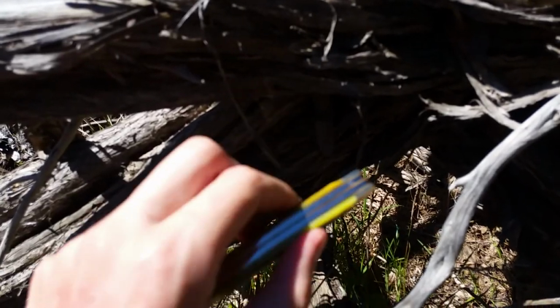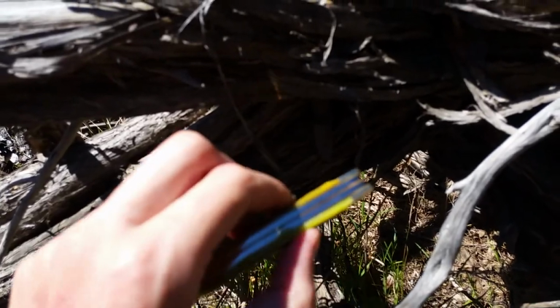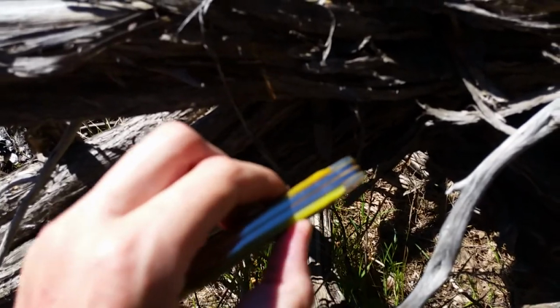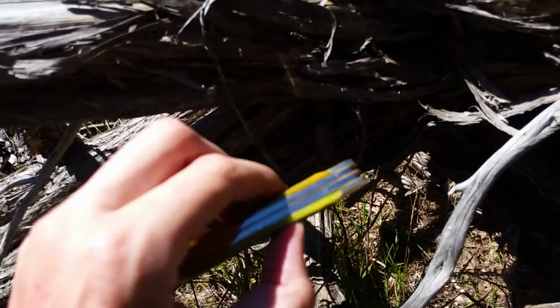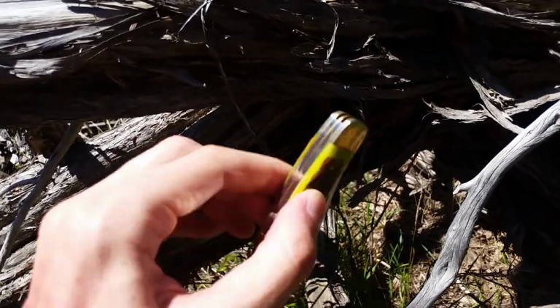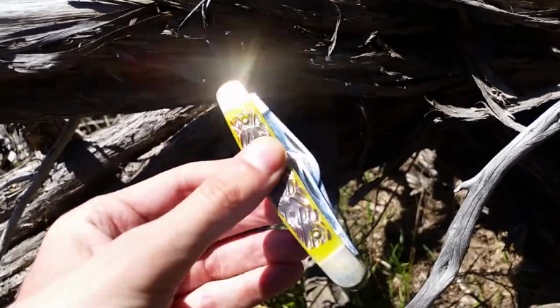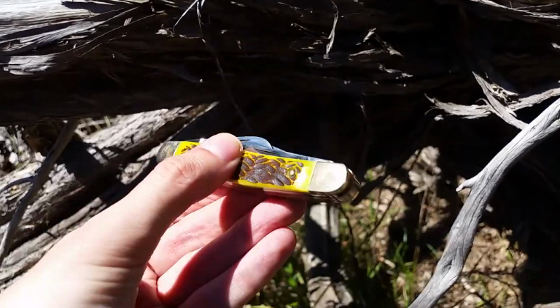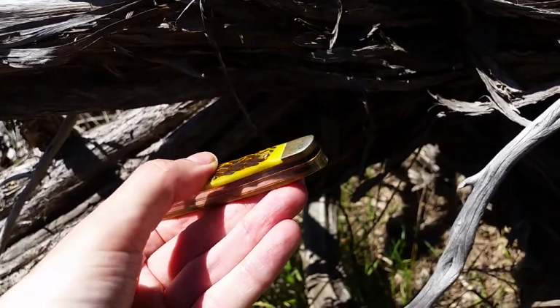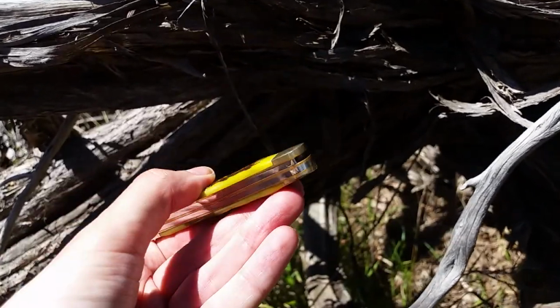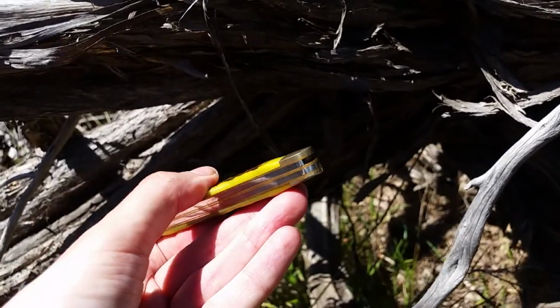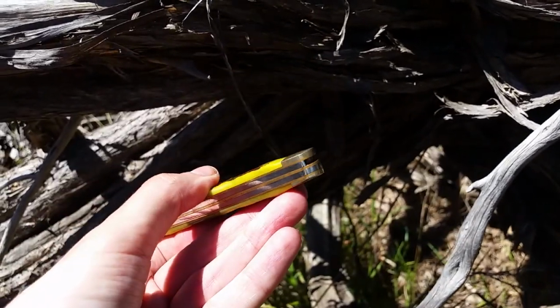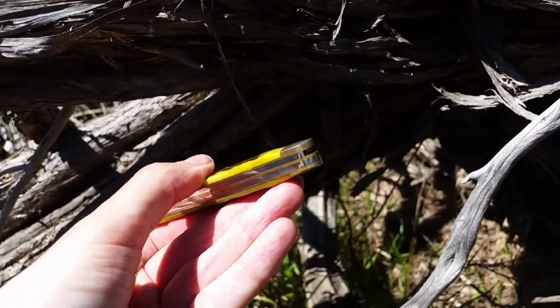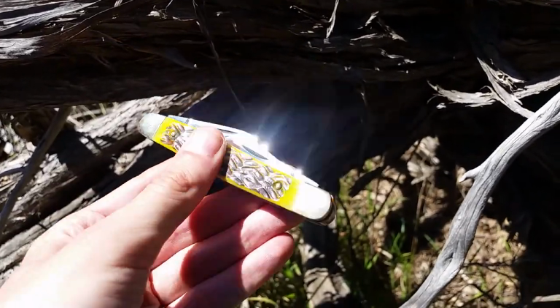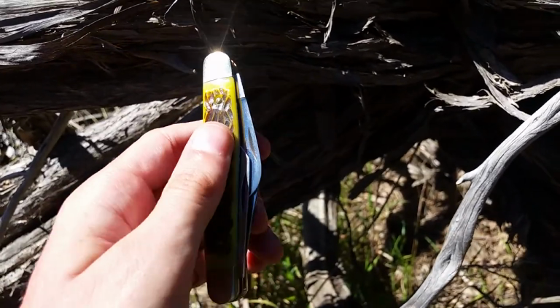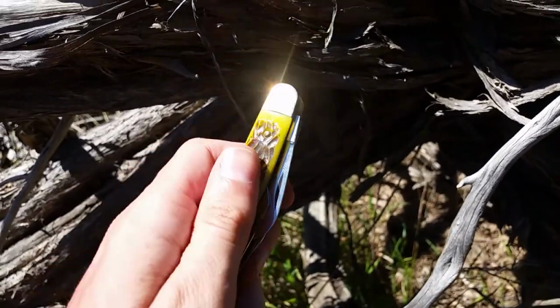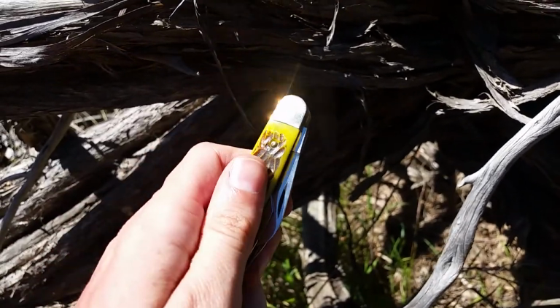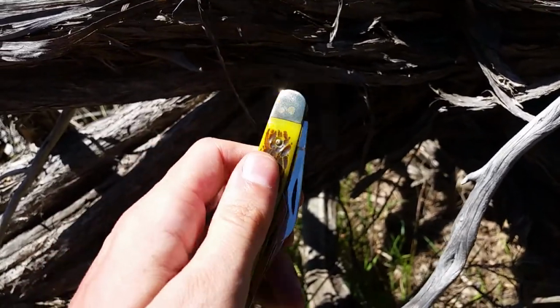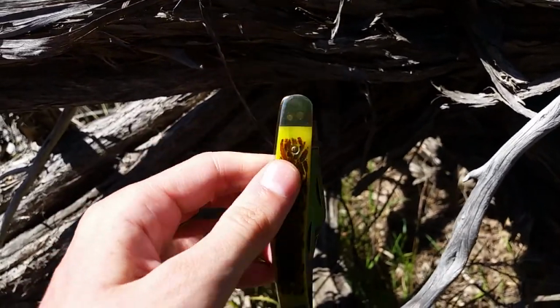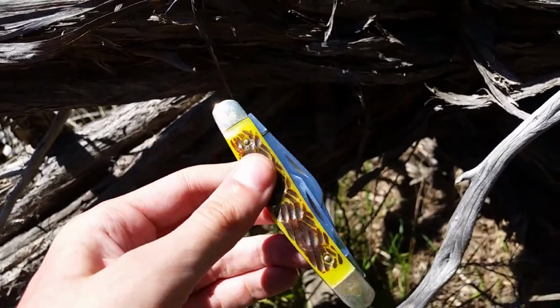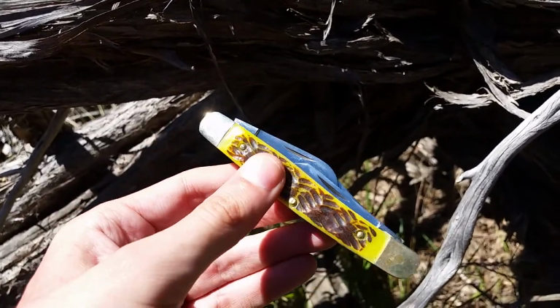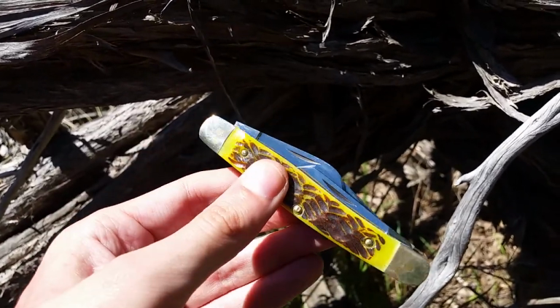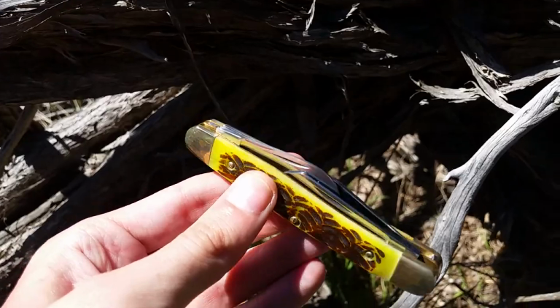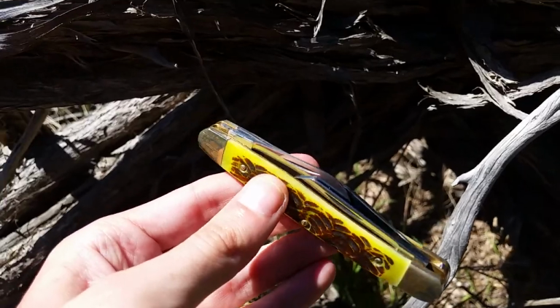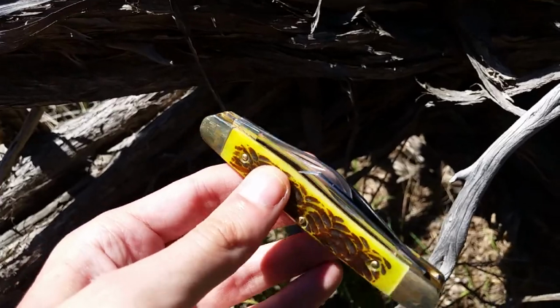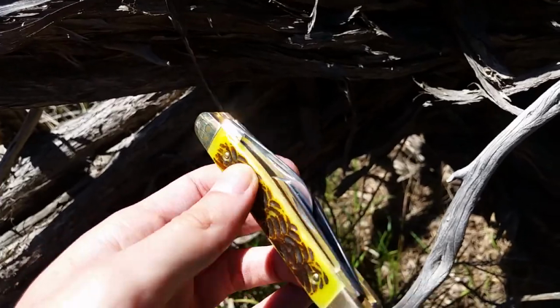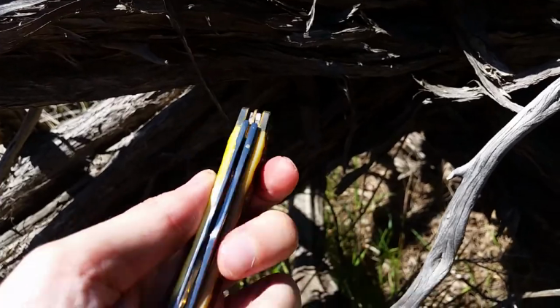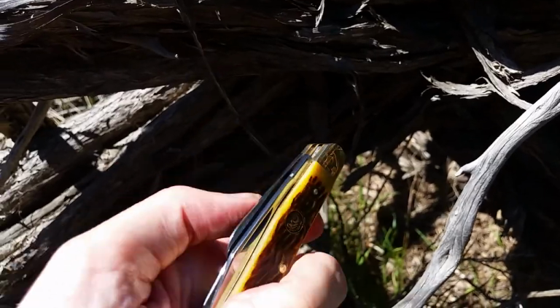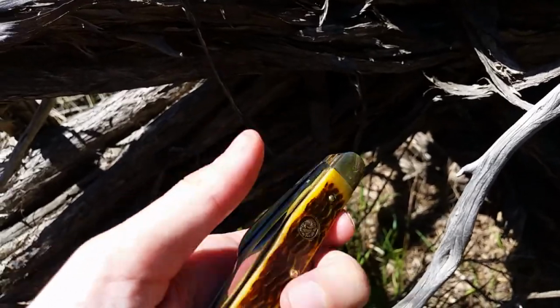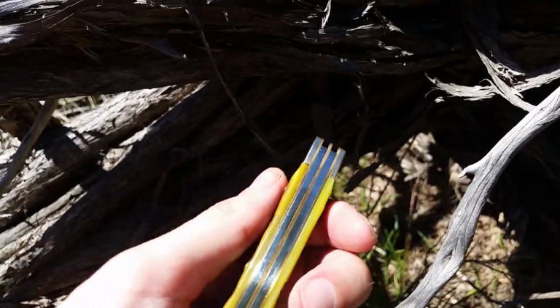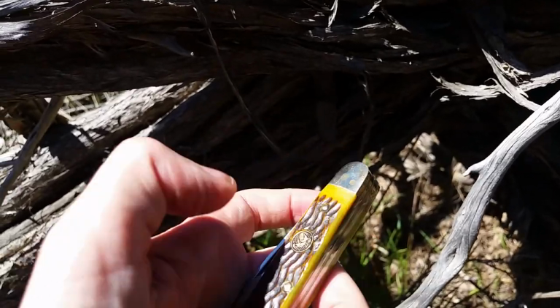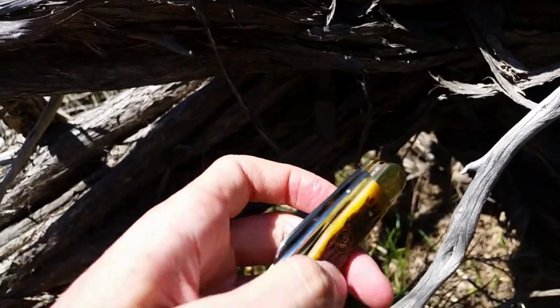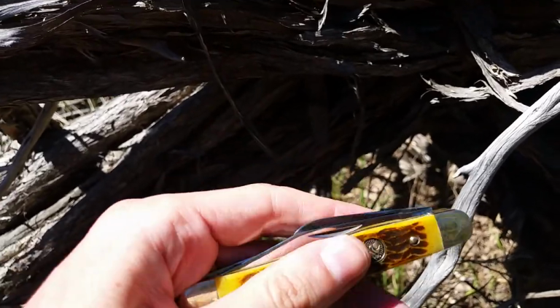It's a slip joint, so it's not a lock back. You've got various blades.